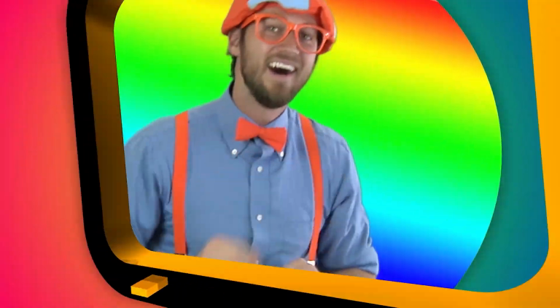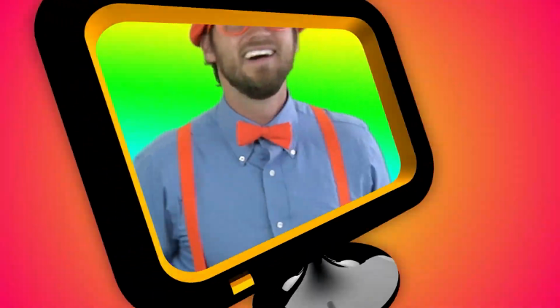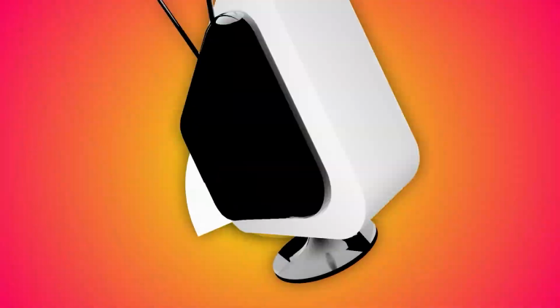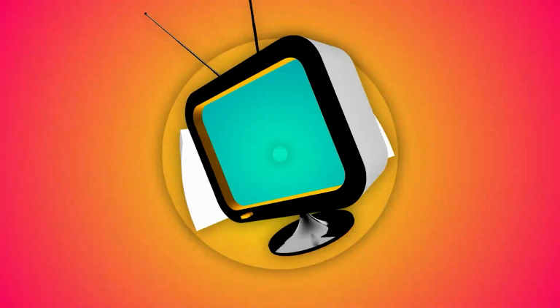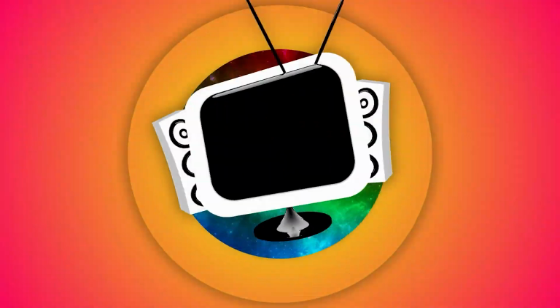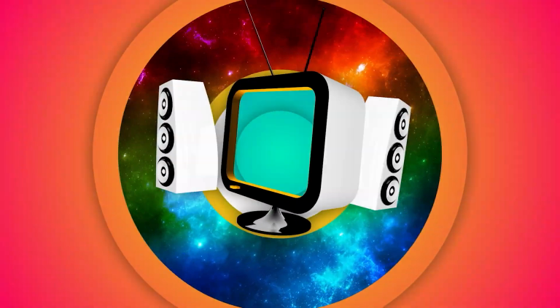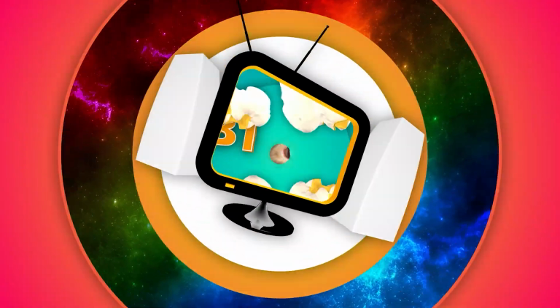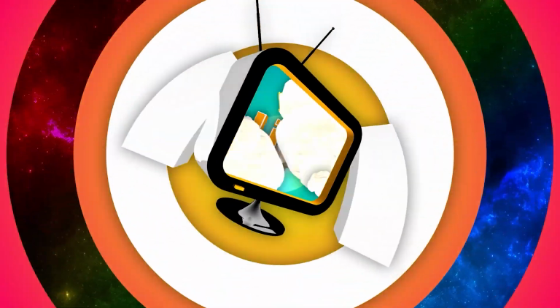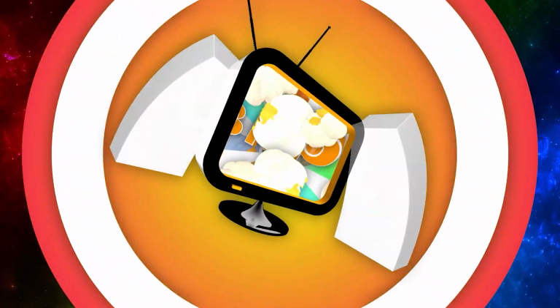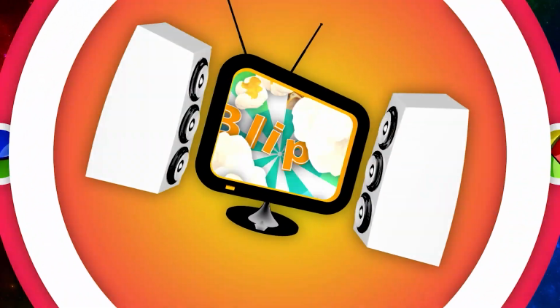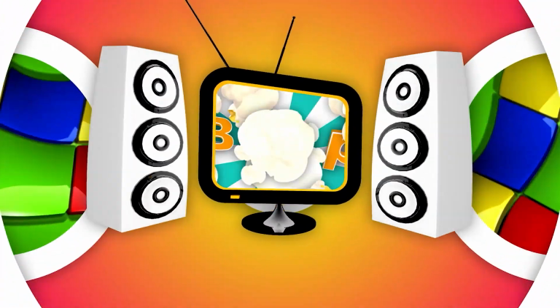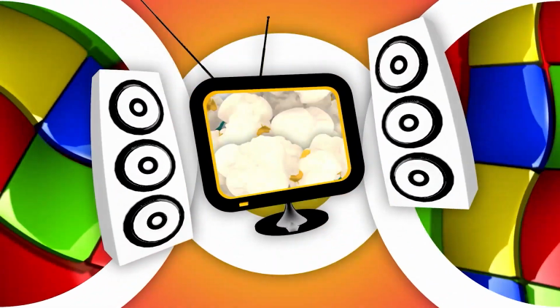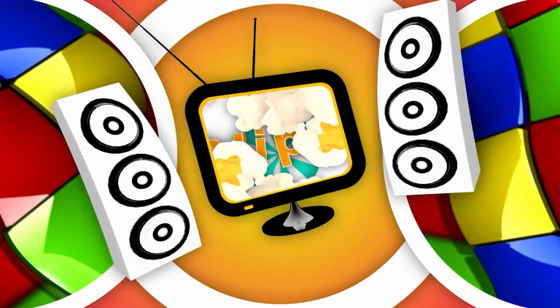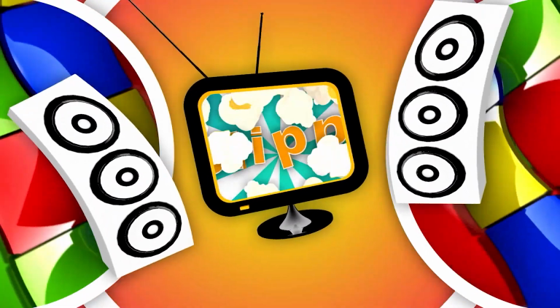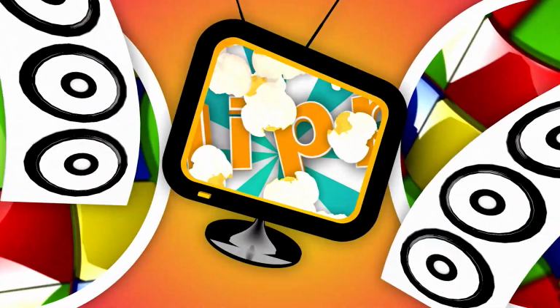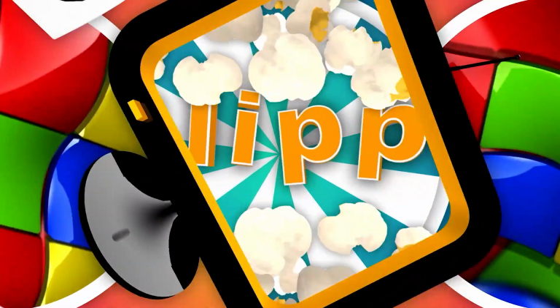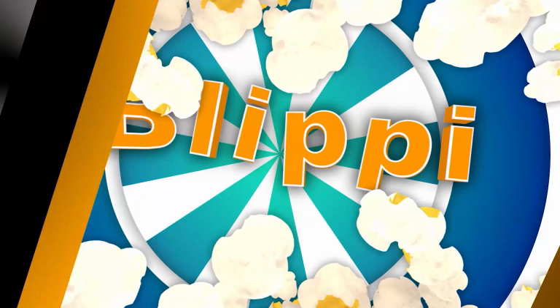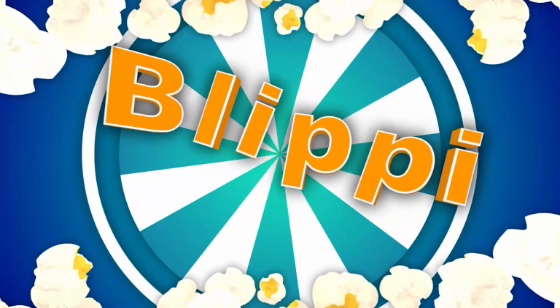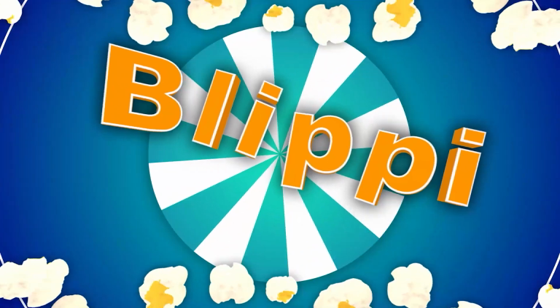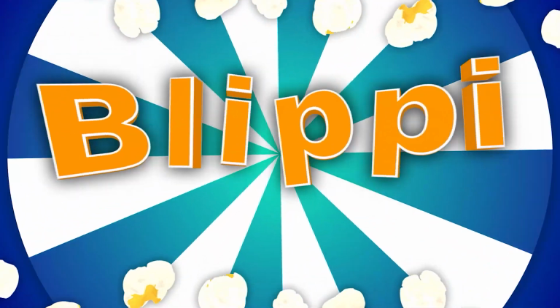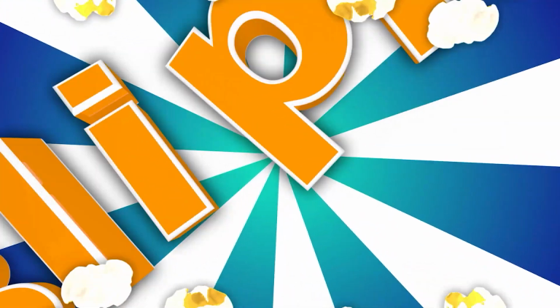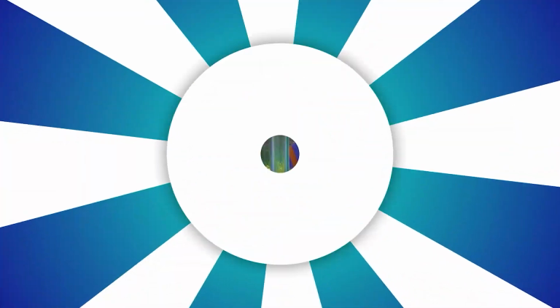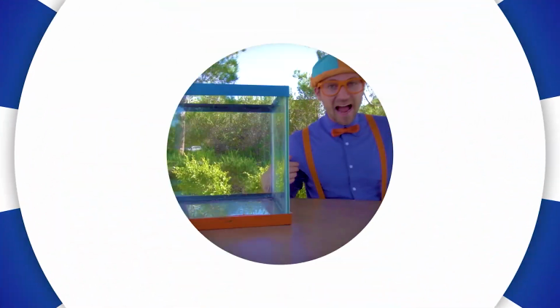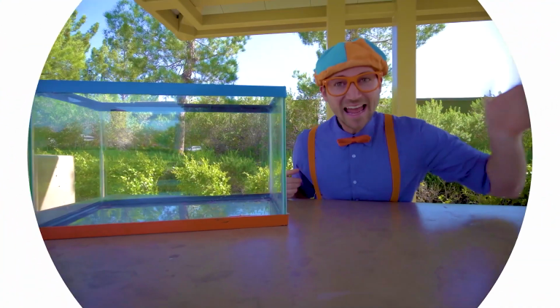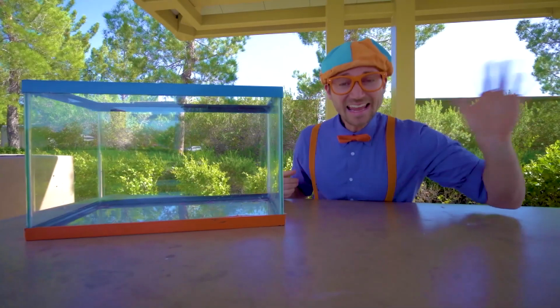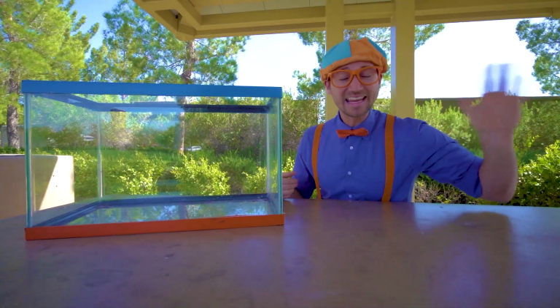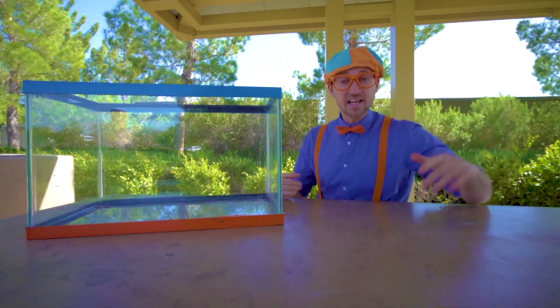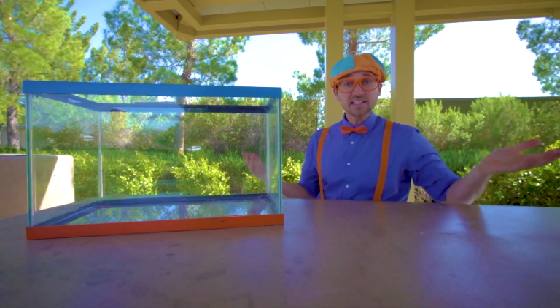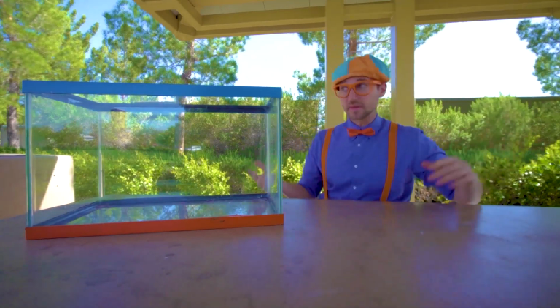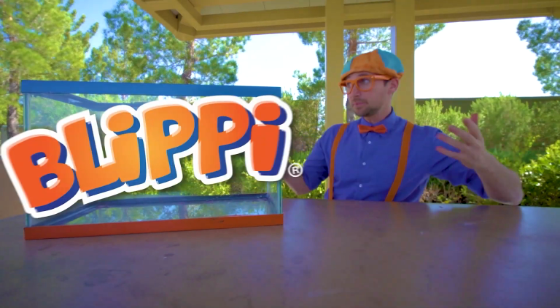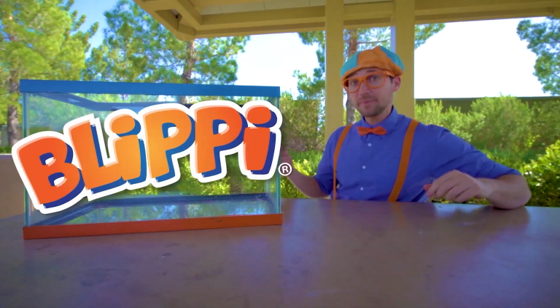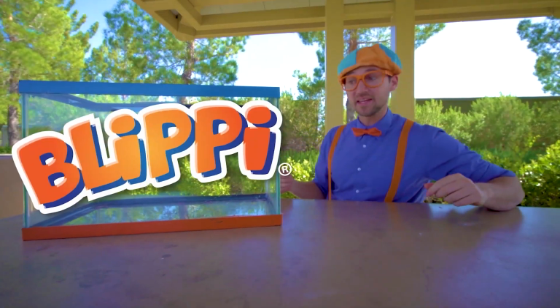Blippi! So much to learn about, it'll make you want to shout, Blippi! Hey! It's me, Blippi.